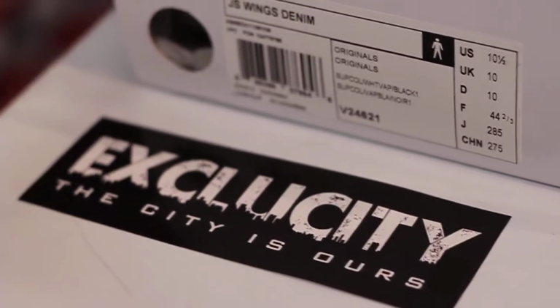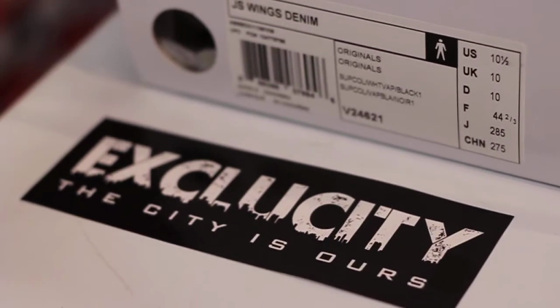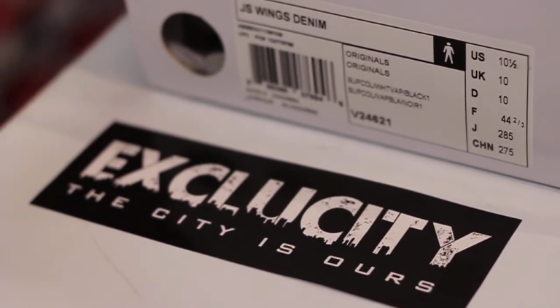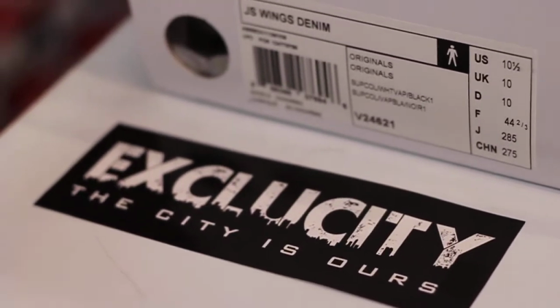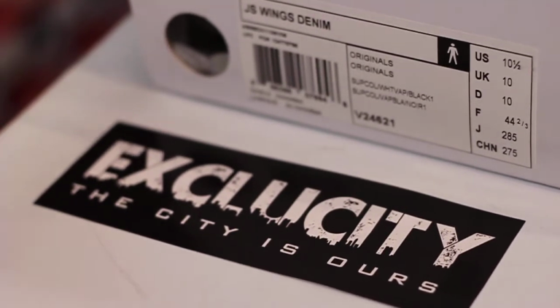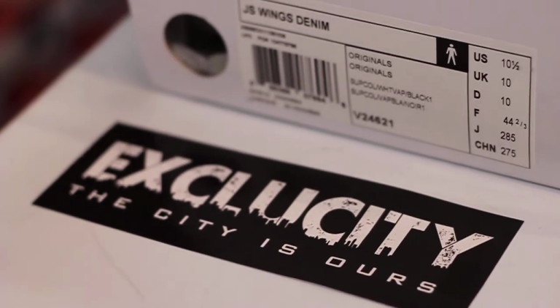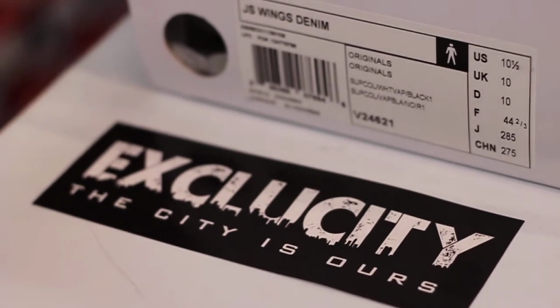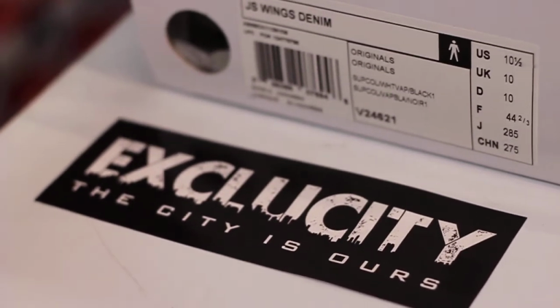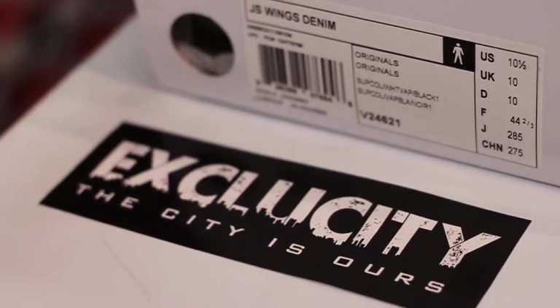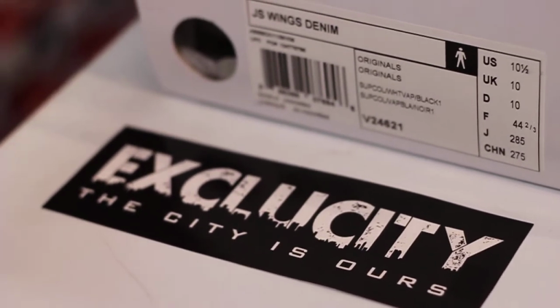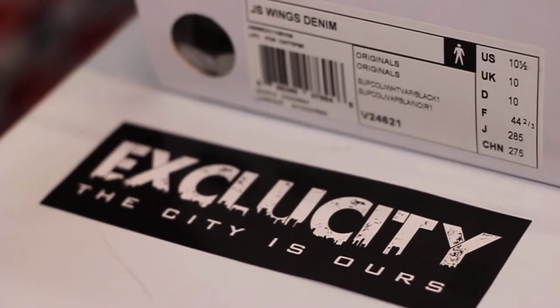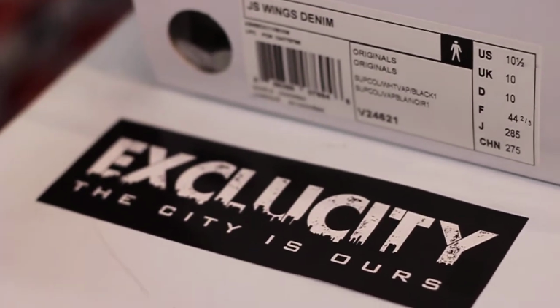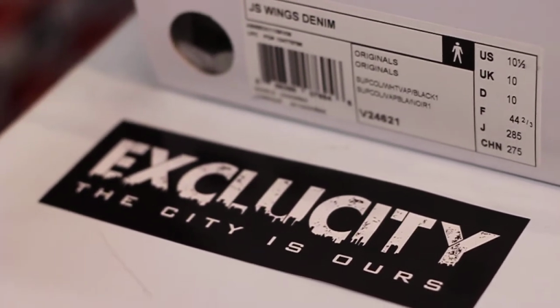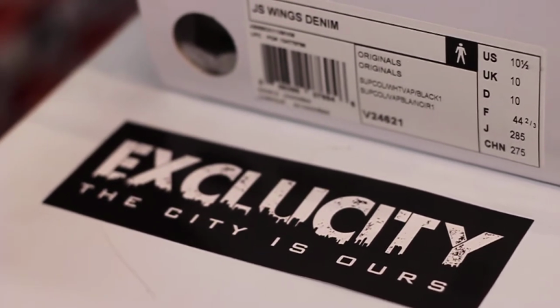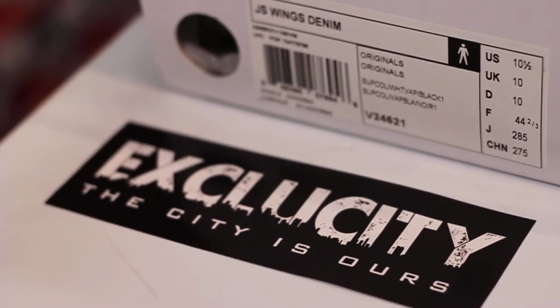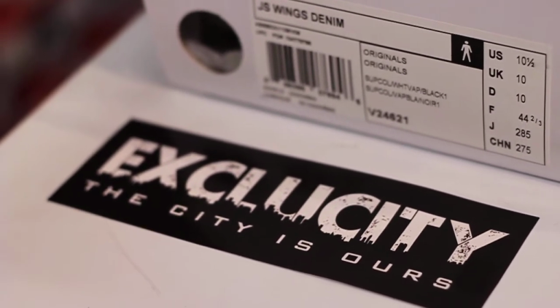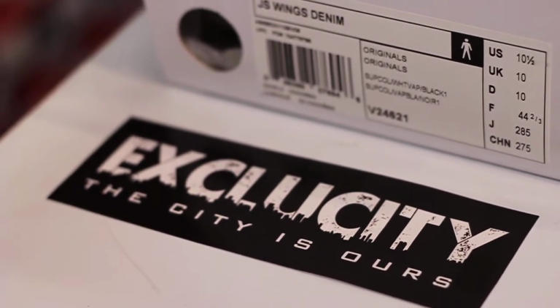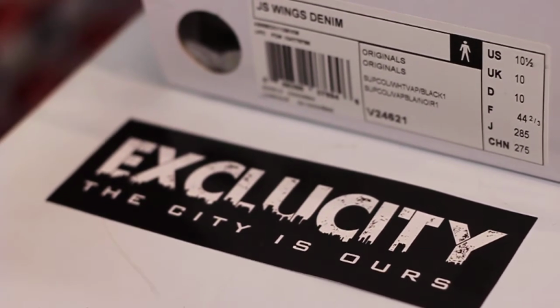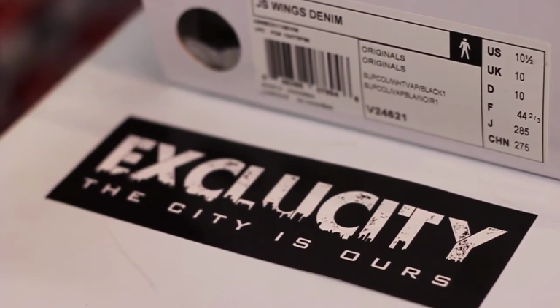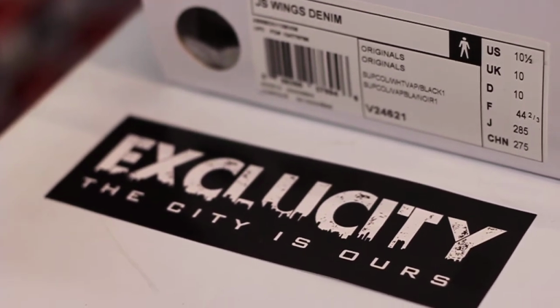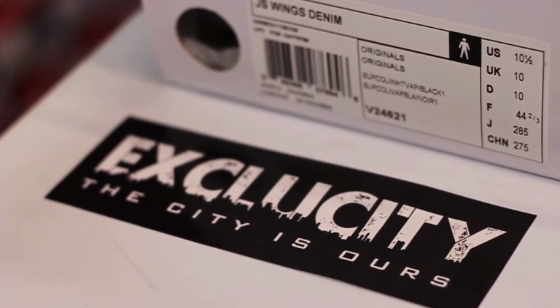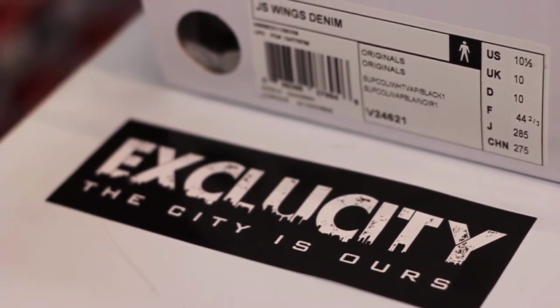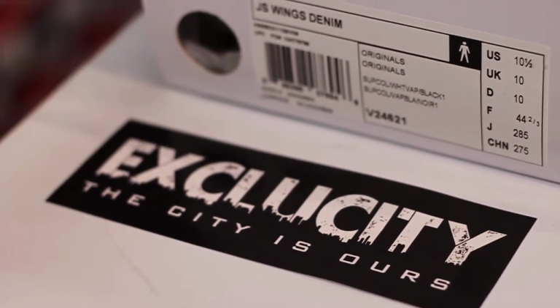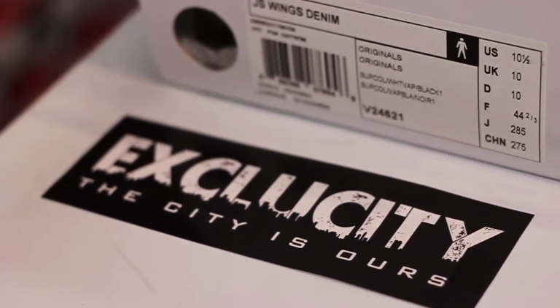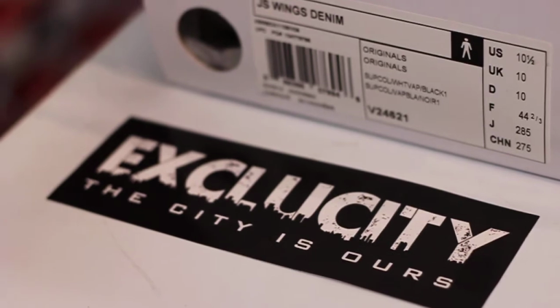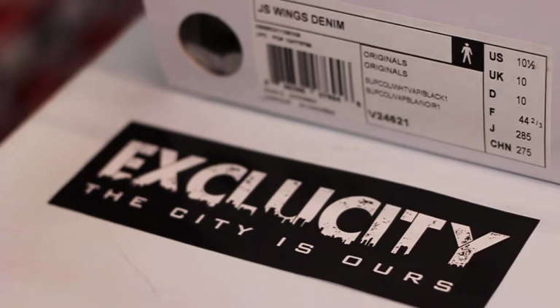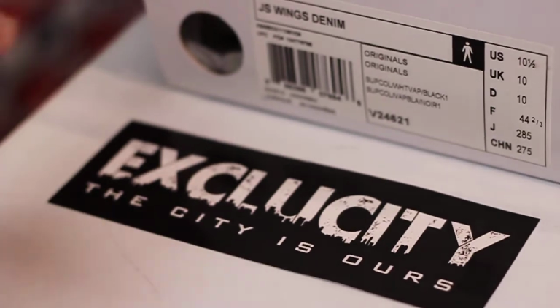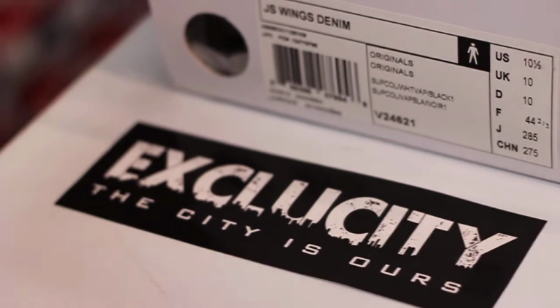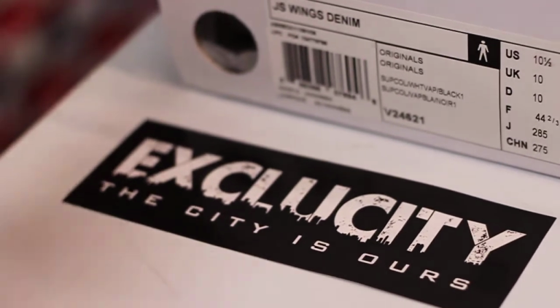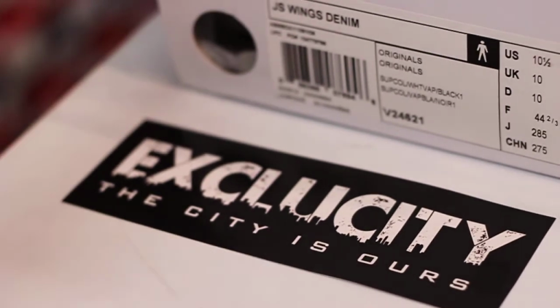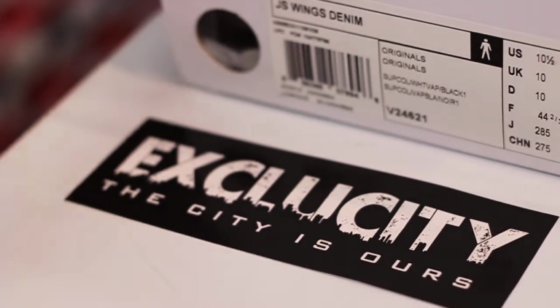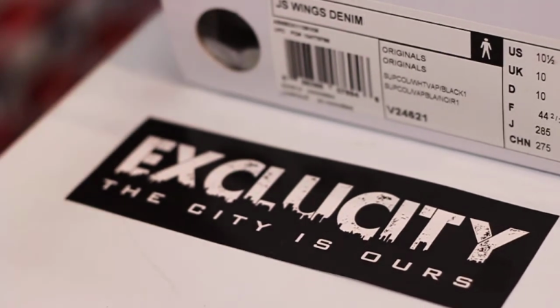What up y'all, this is Exclucity coming to you with another unboxing video, this time for the Jeremy Scott Wings Denim.